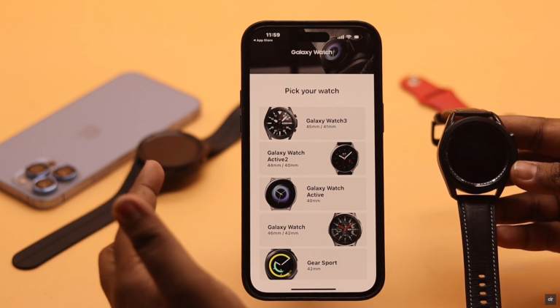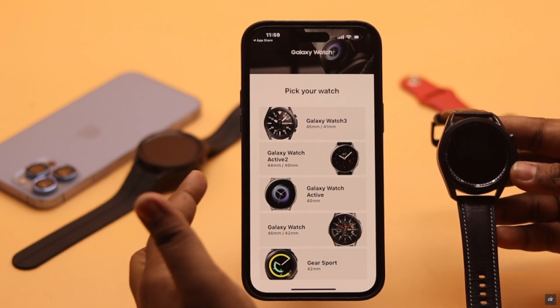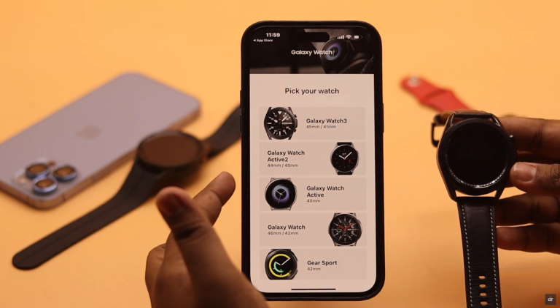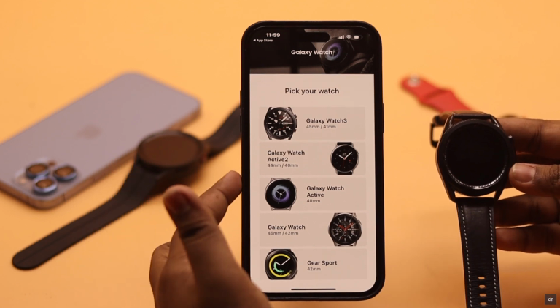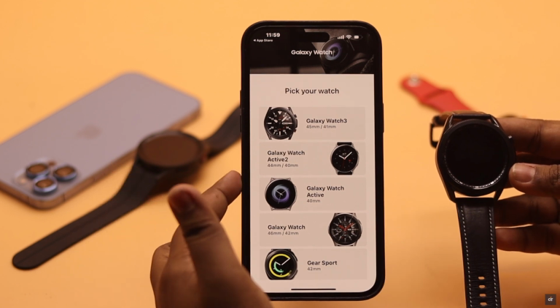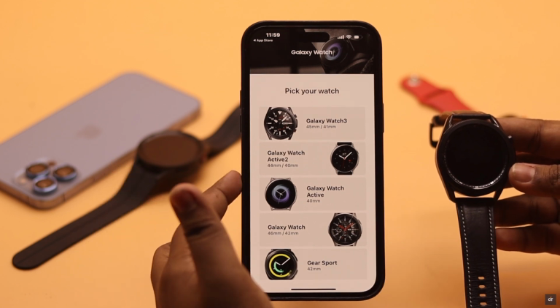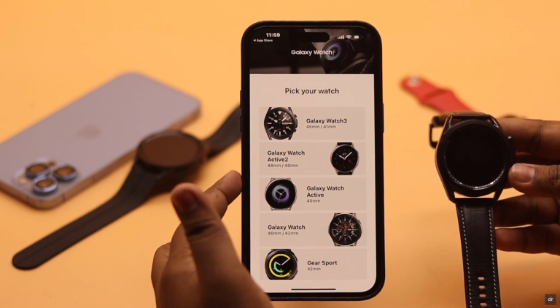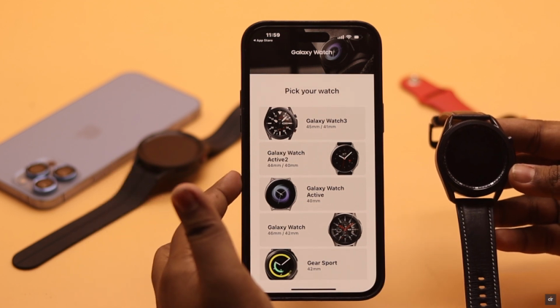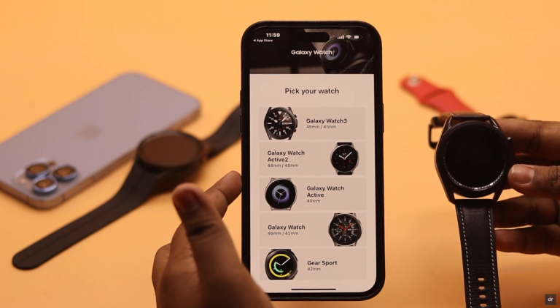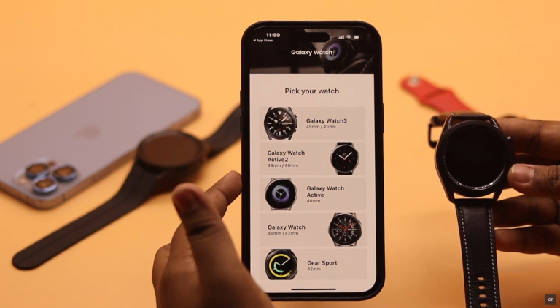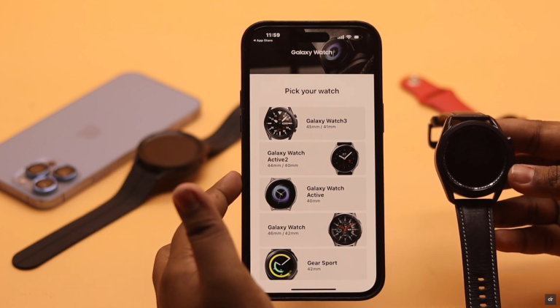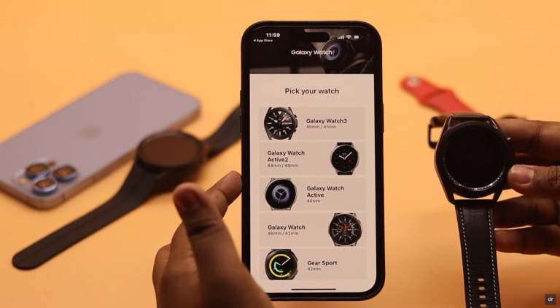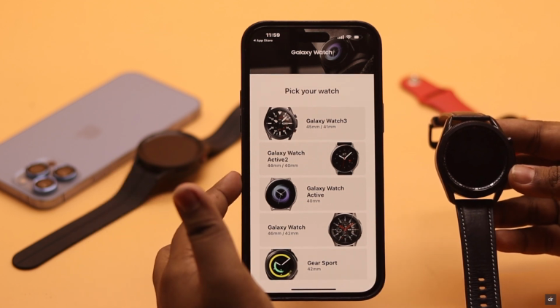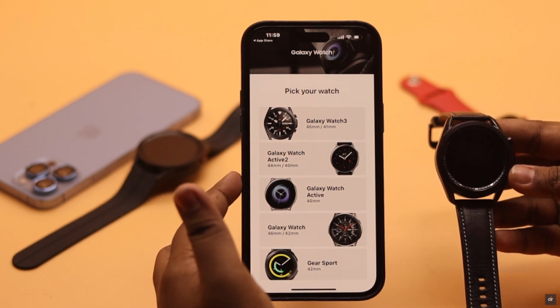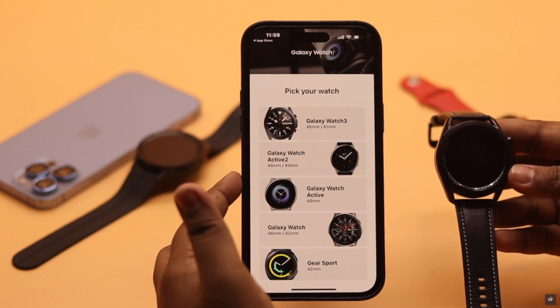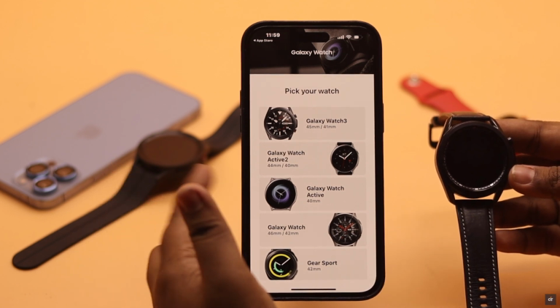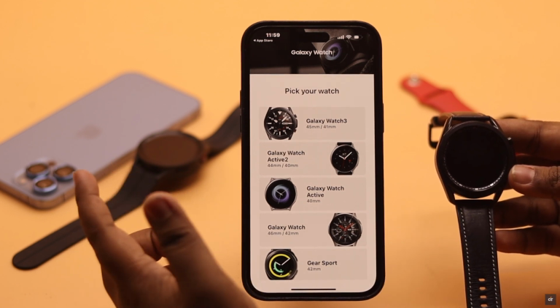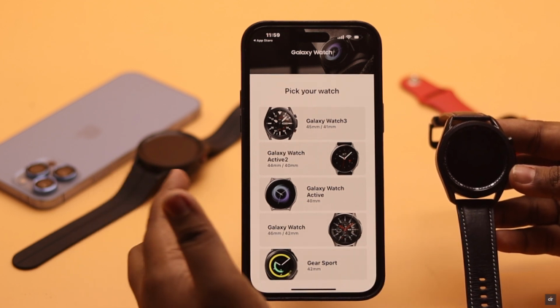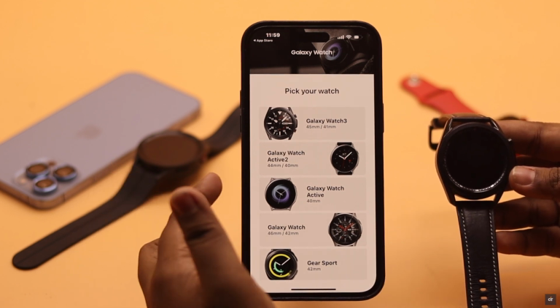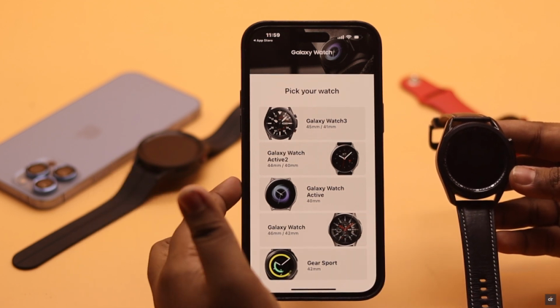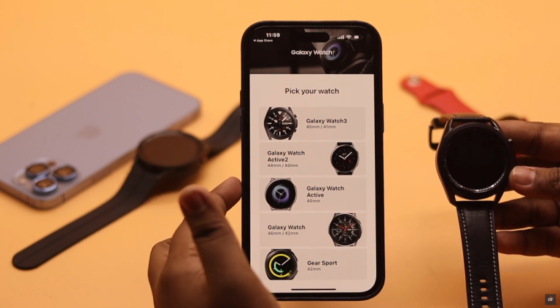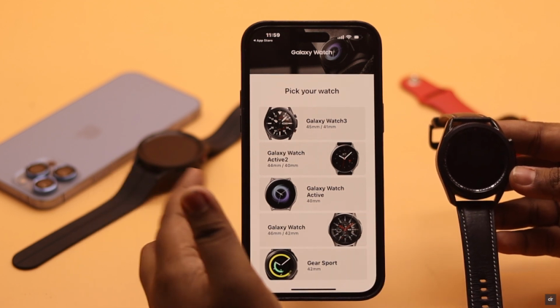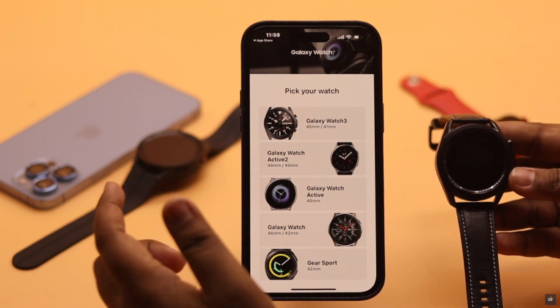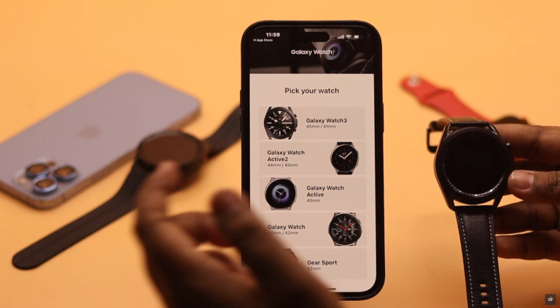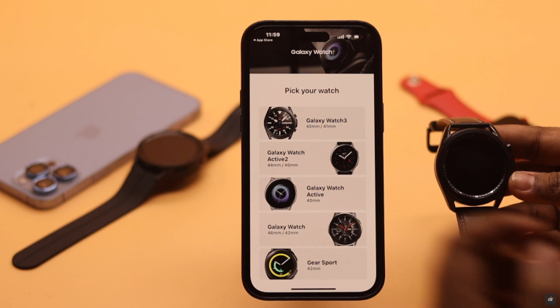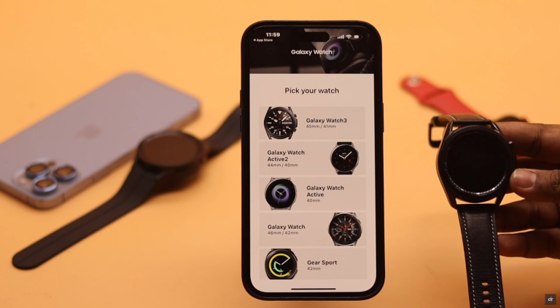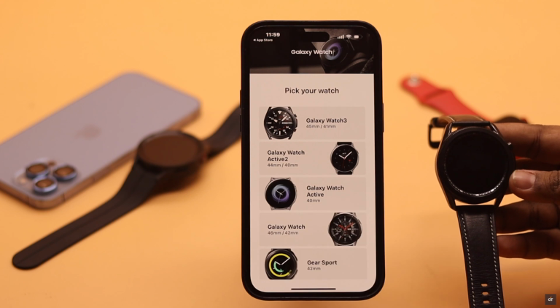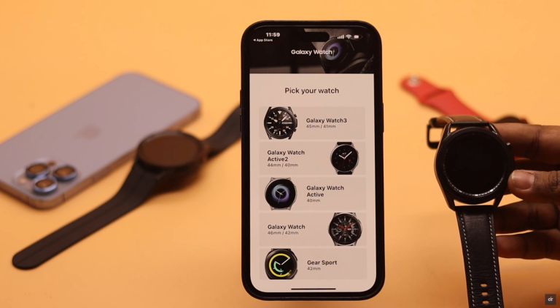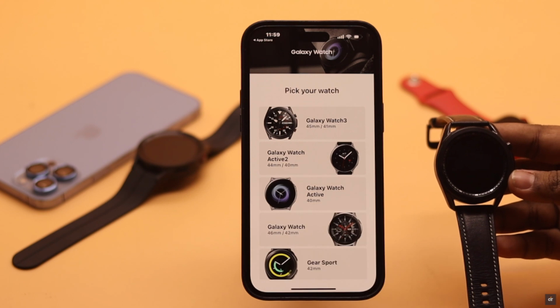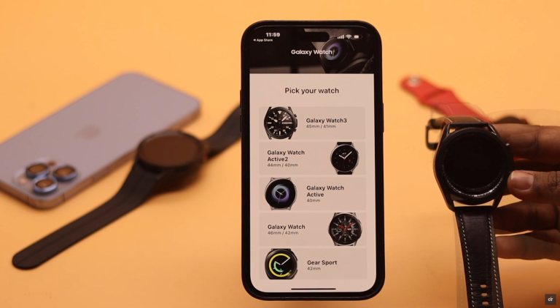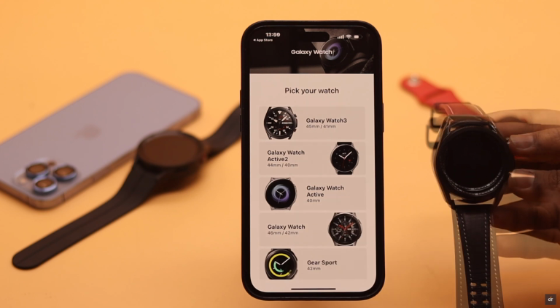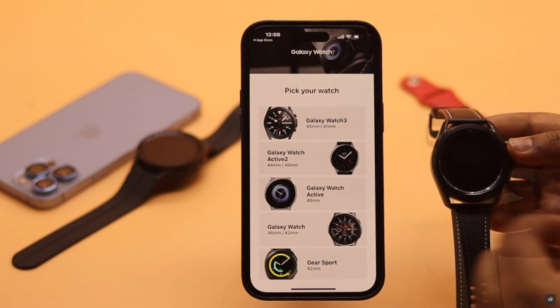We will connect our Galaxy Watch 3 to our iPhone 14 Pro Max. You can use any iPhone running on iOS 16 or later.